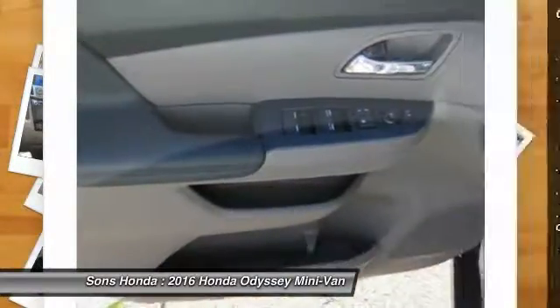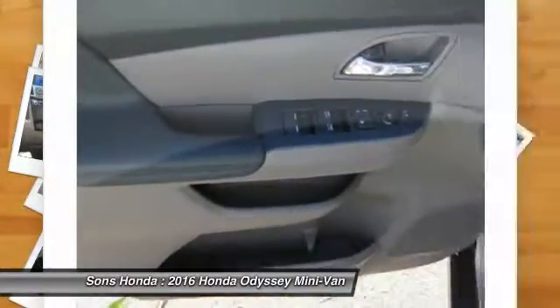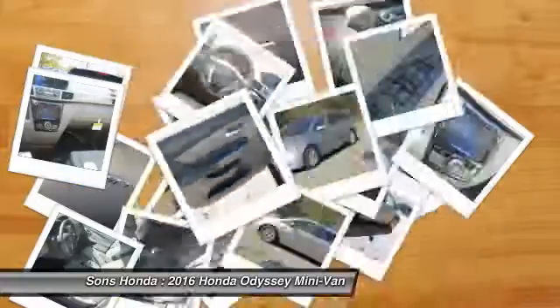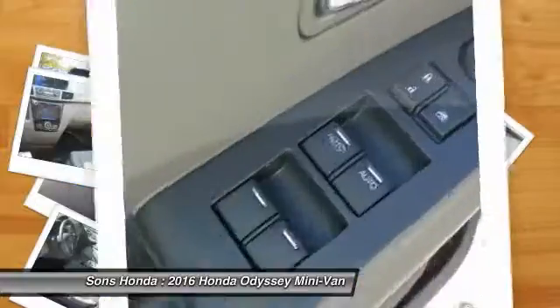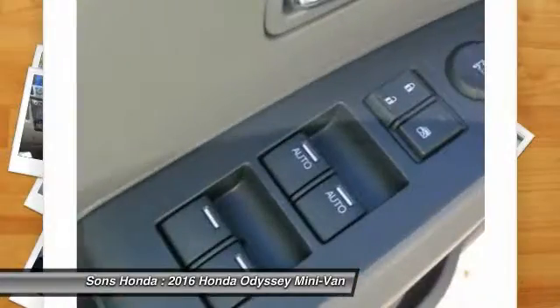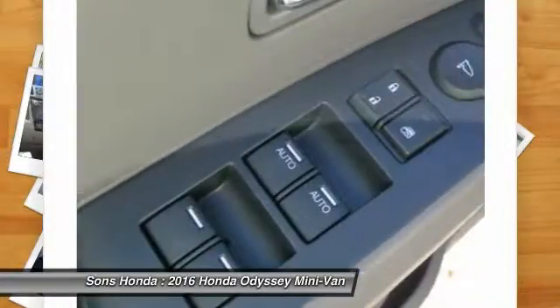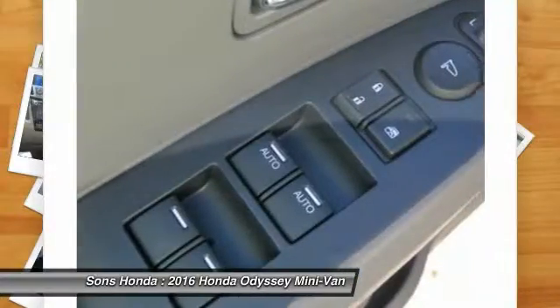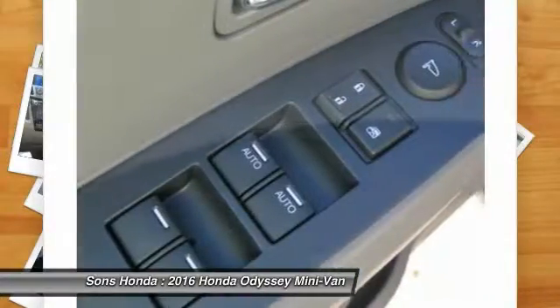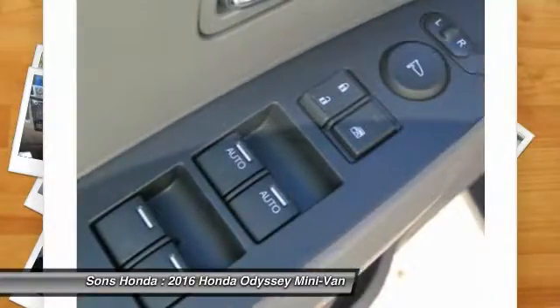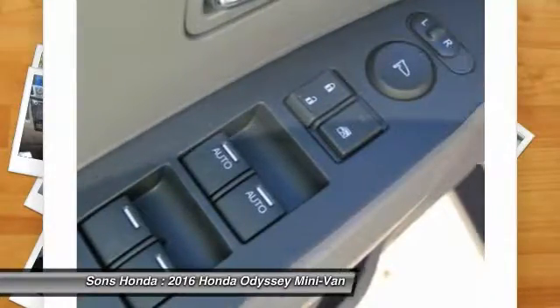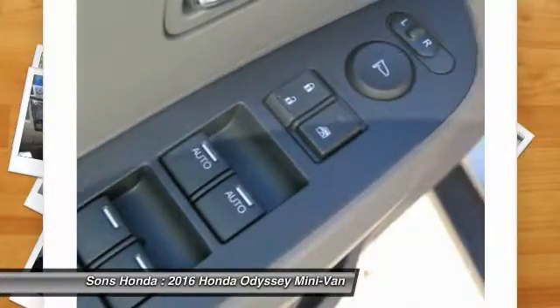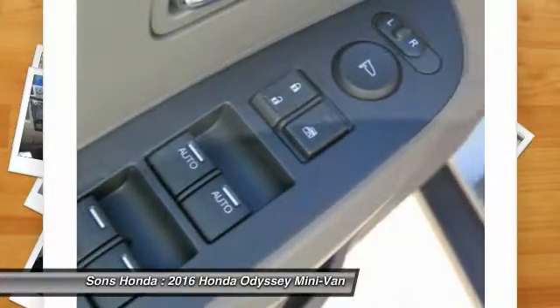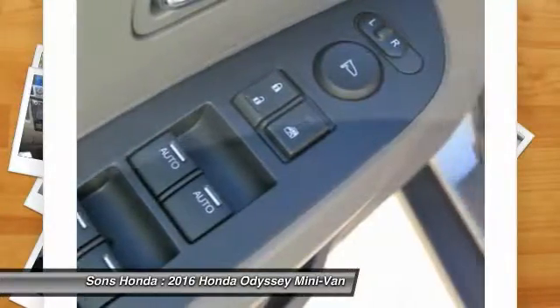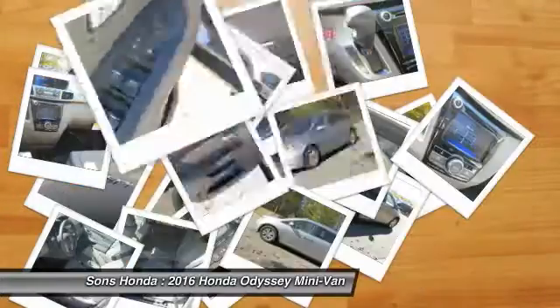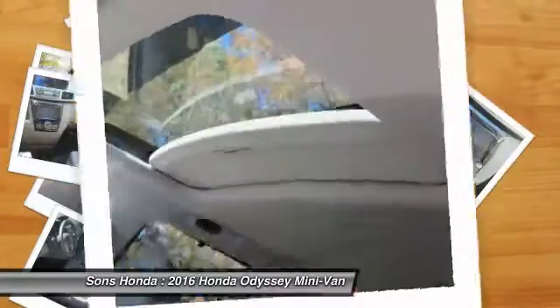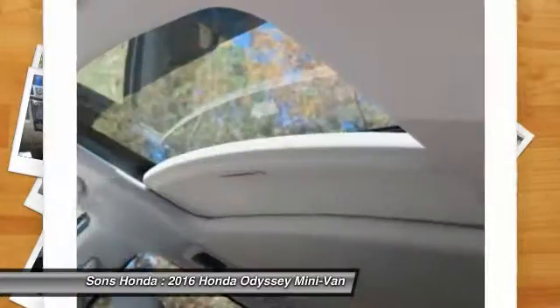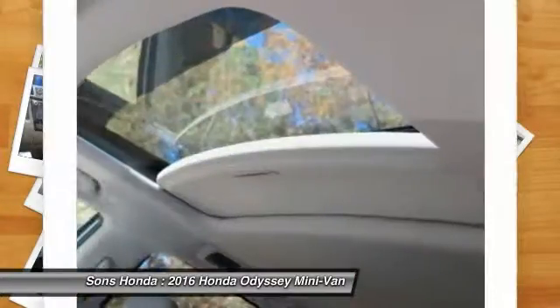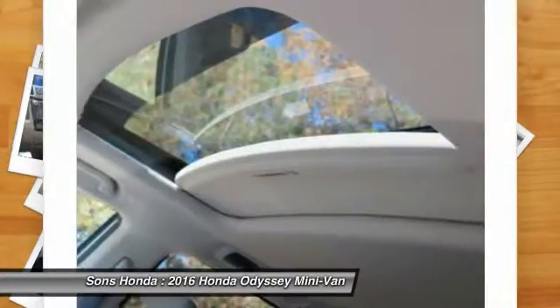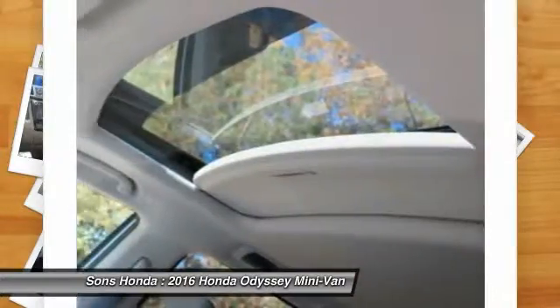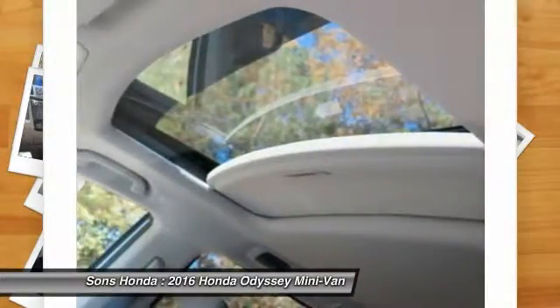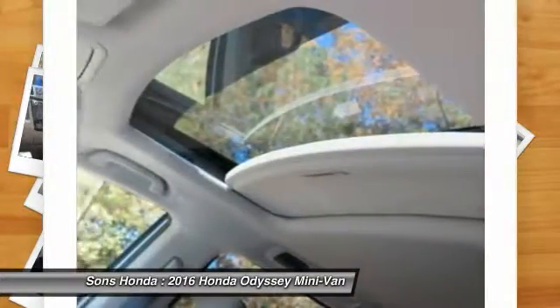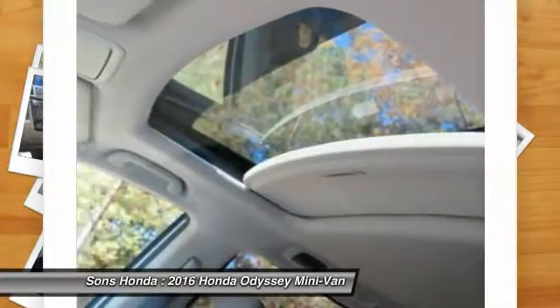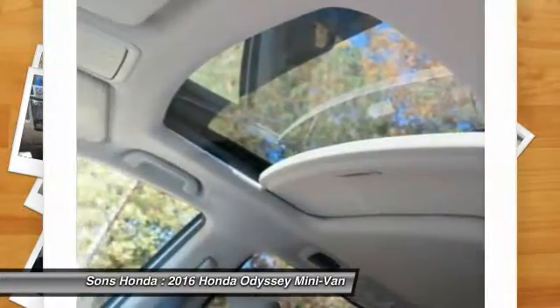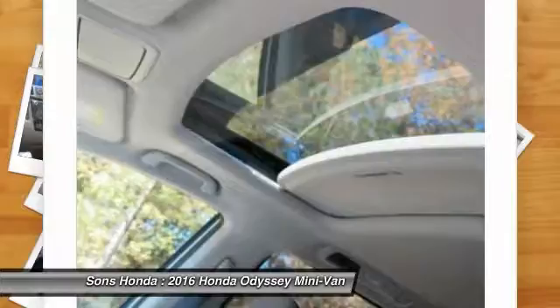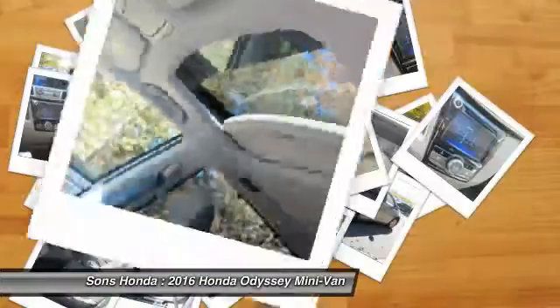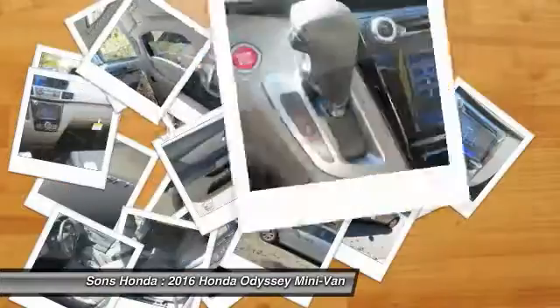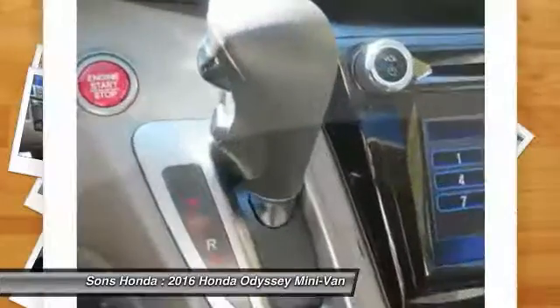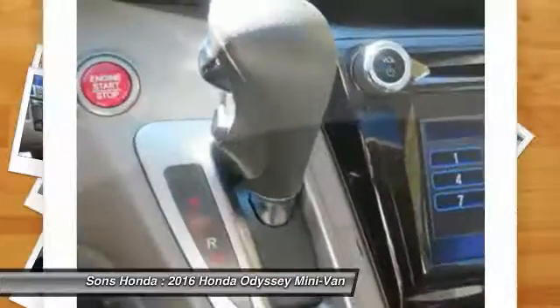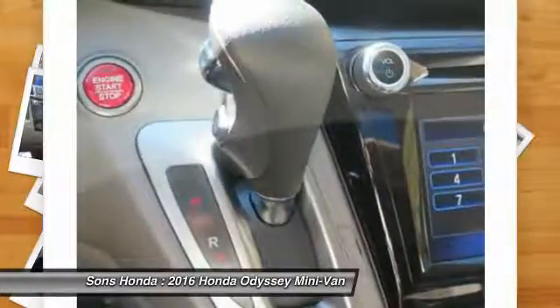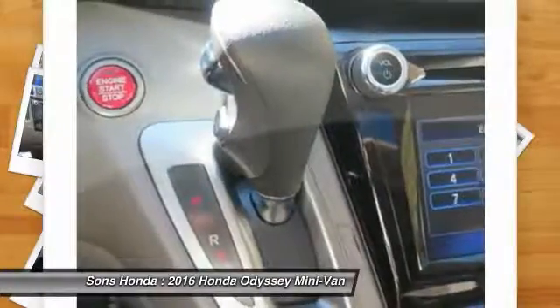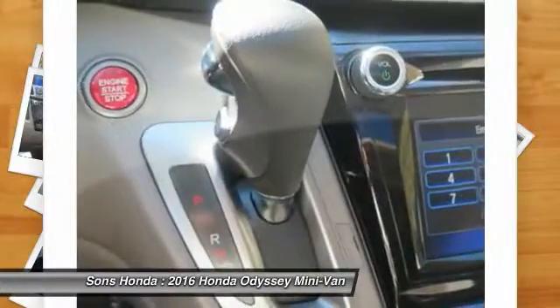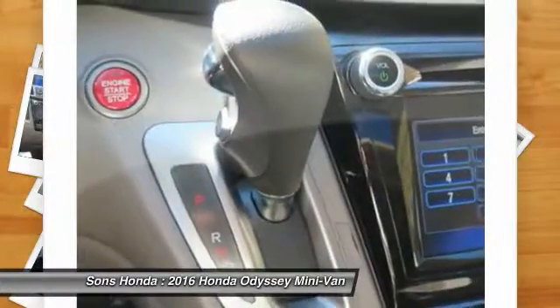Bluetooth wireless data link for hands-free phone, moonroof, HomeLink garage door opener, power steering, cruise control.